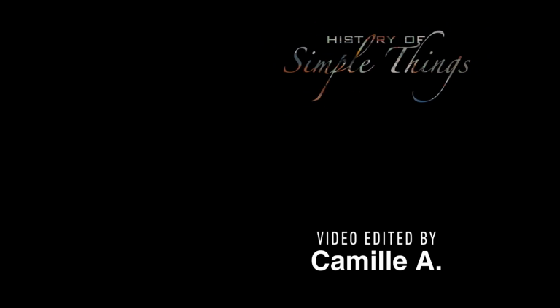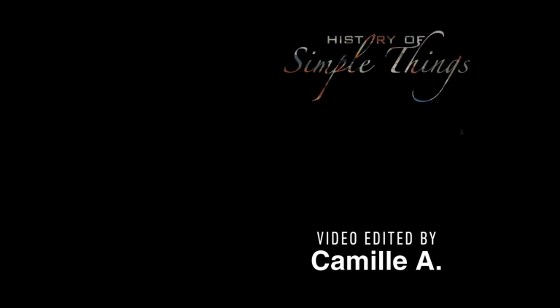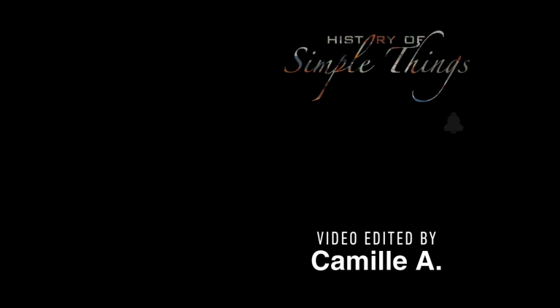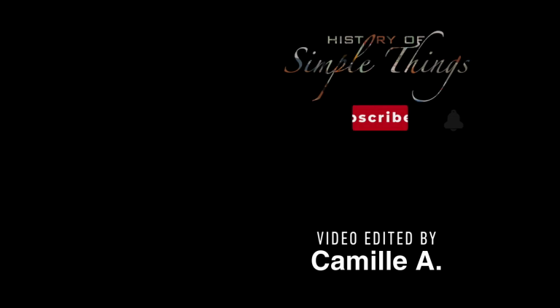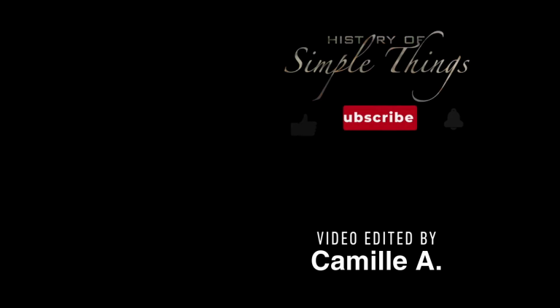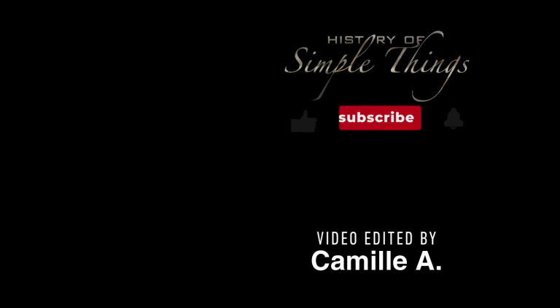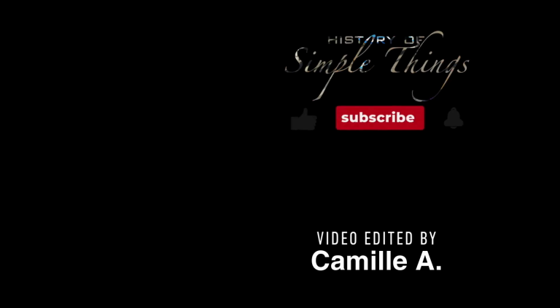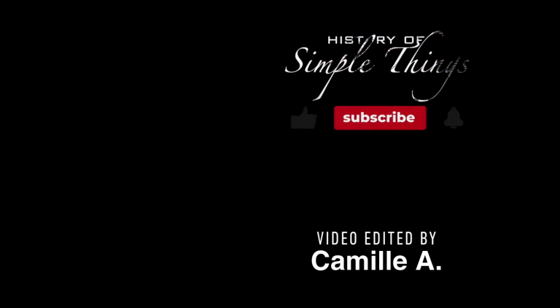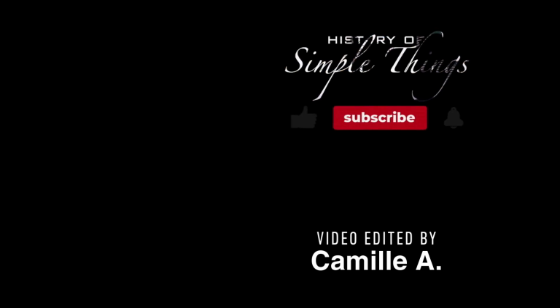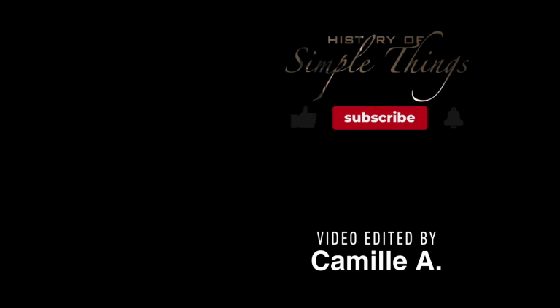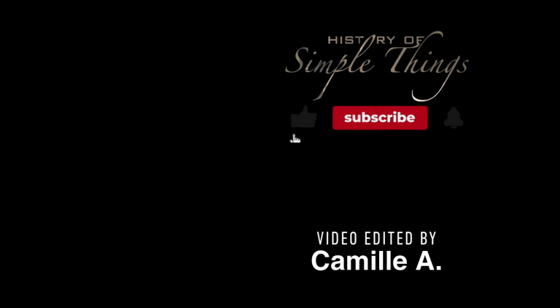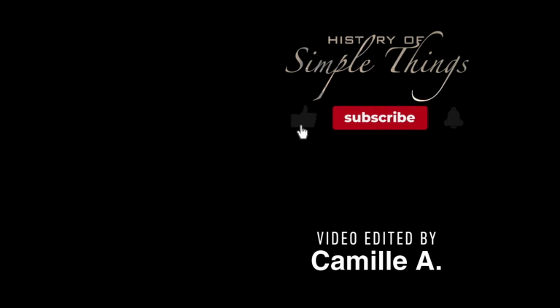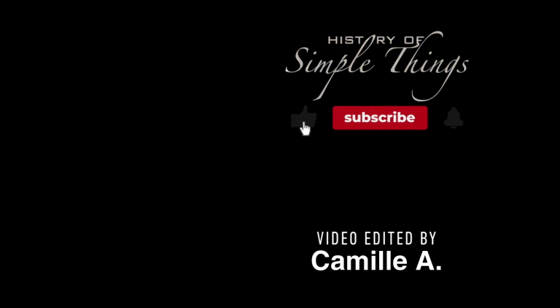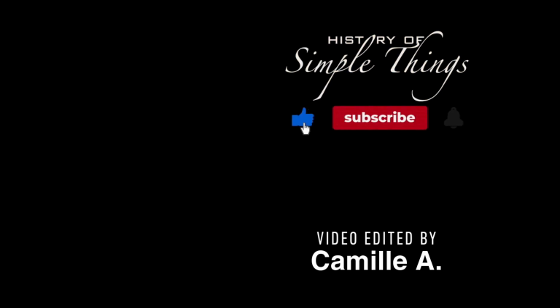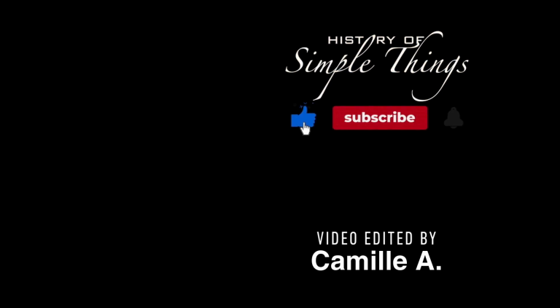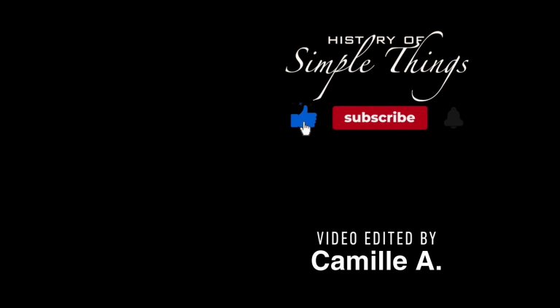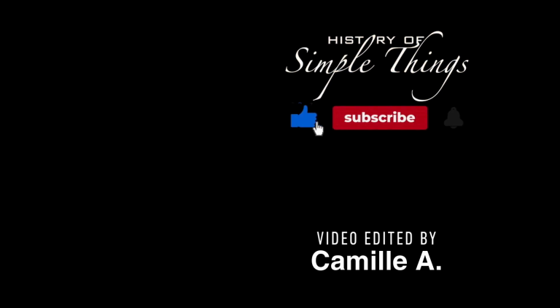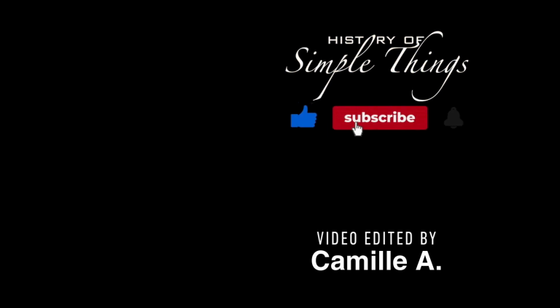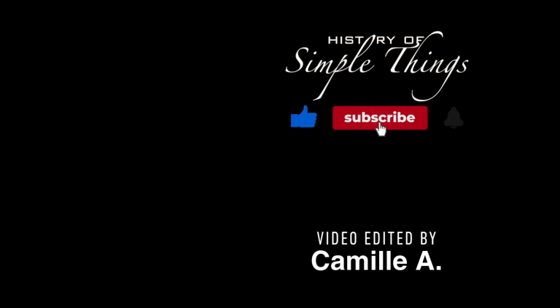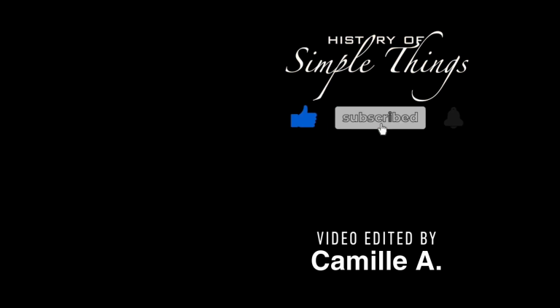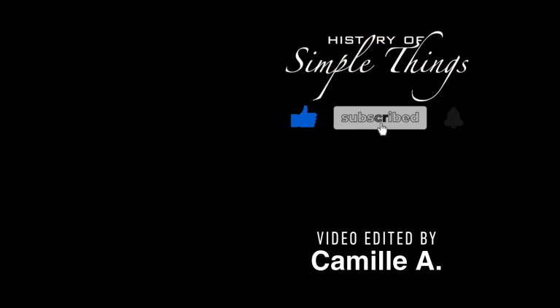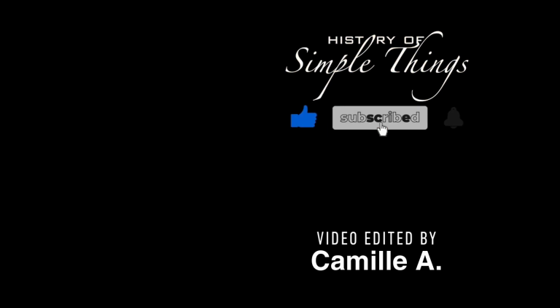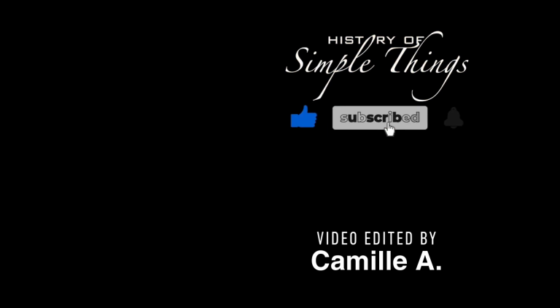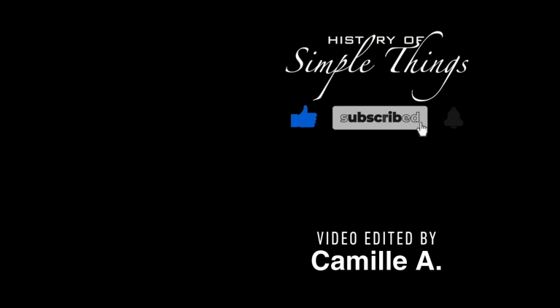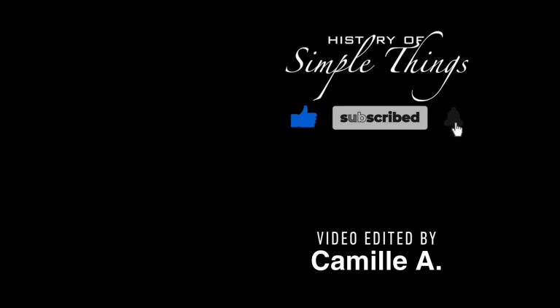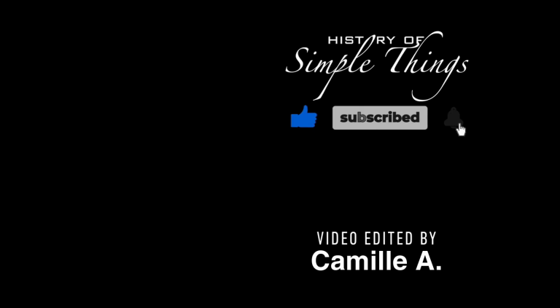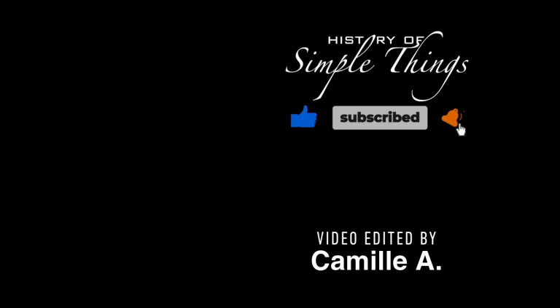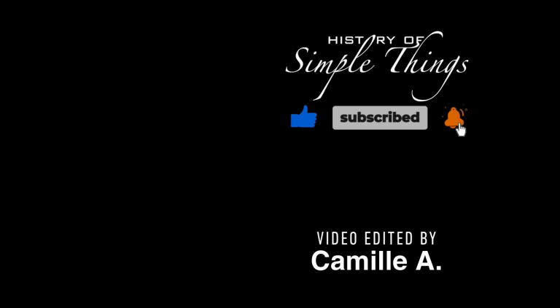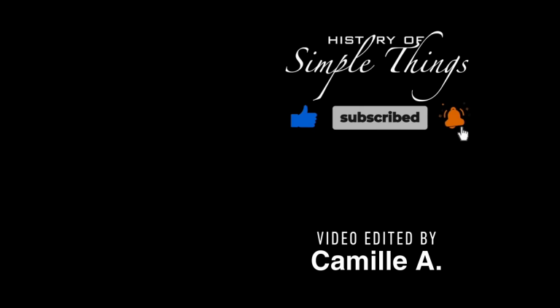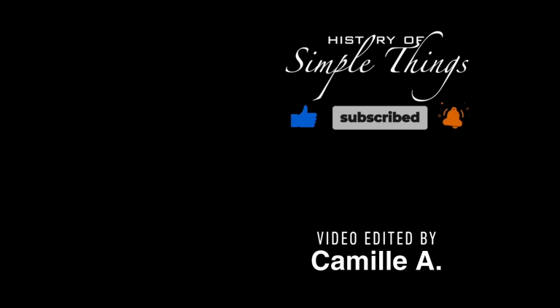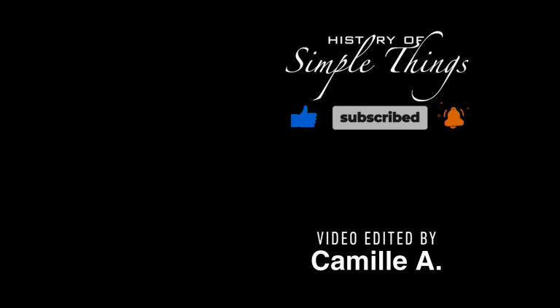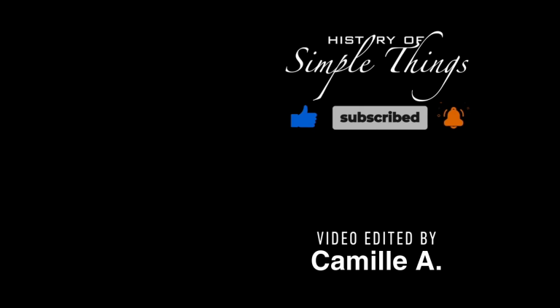Don't forget to like, subscribe, and stay tuned for more stories woven through the smallest details.